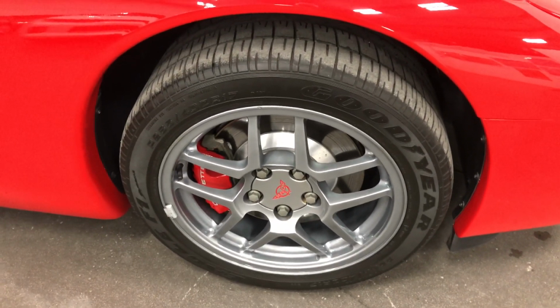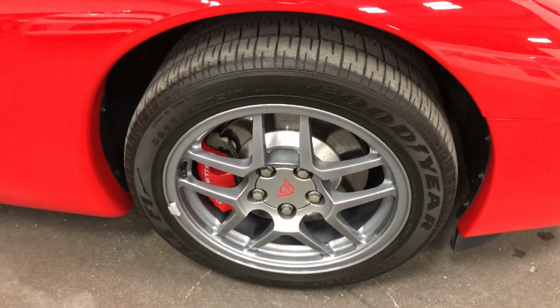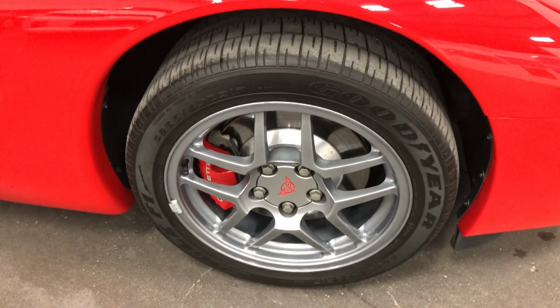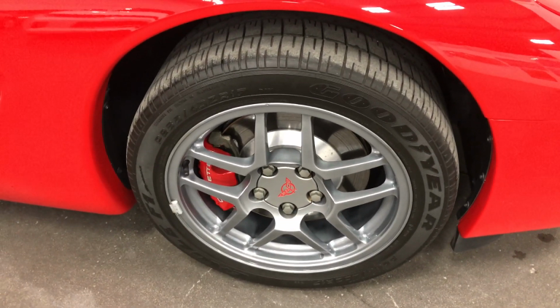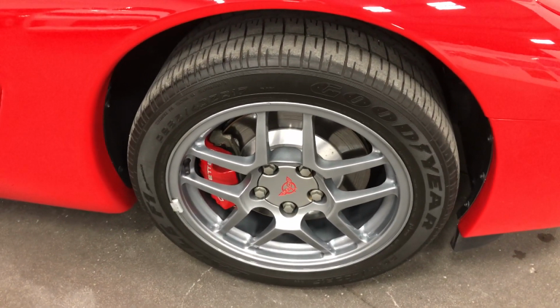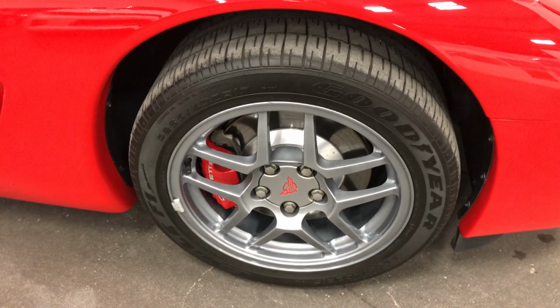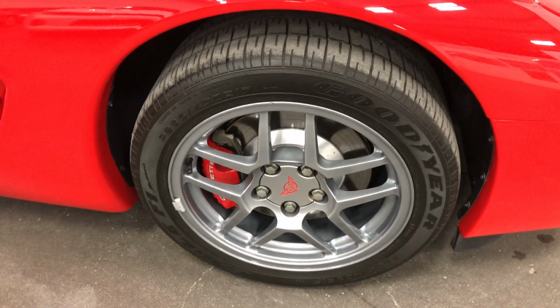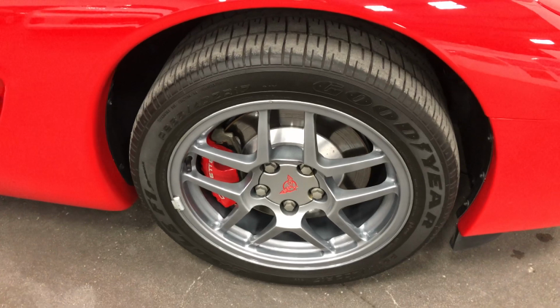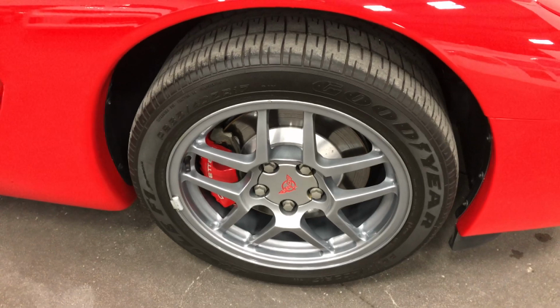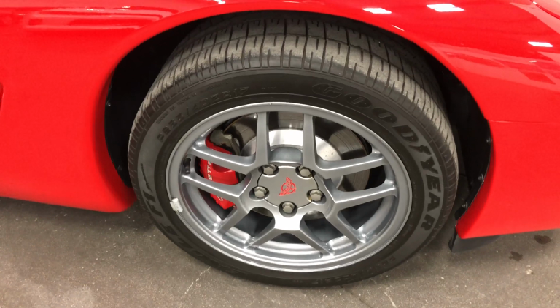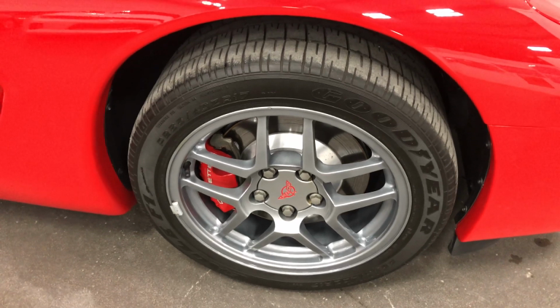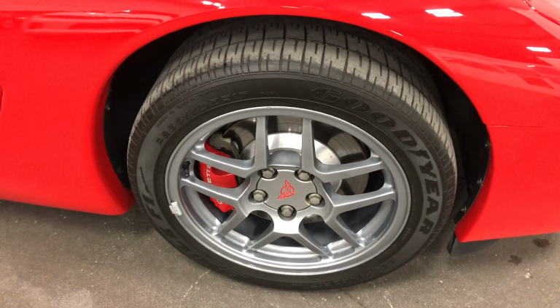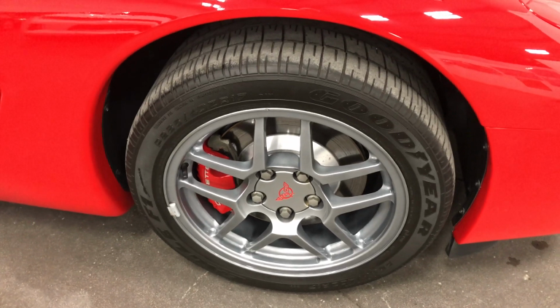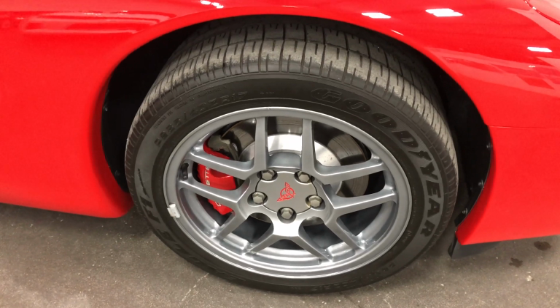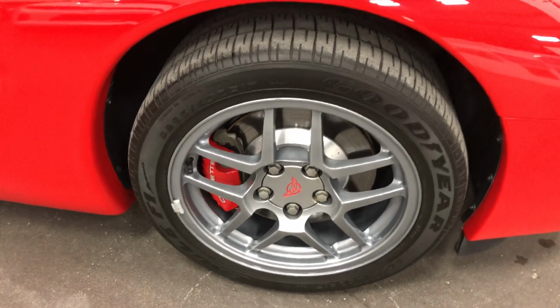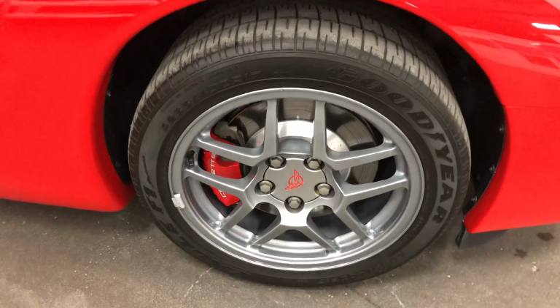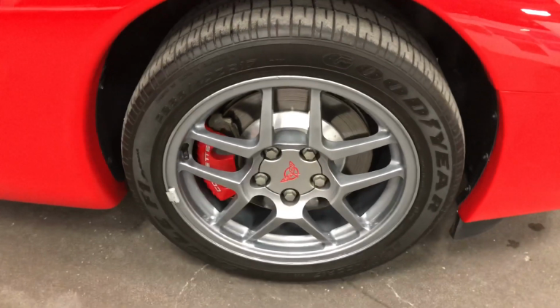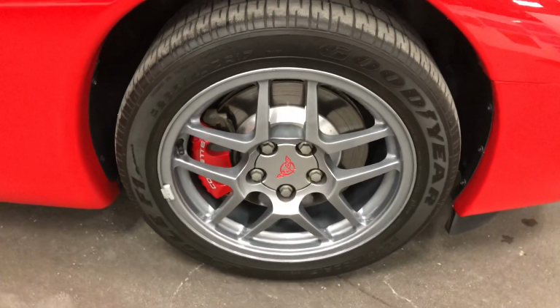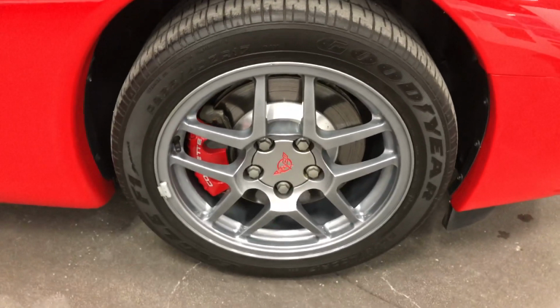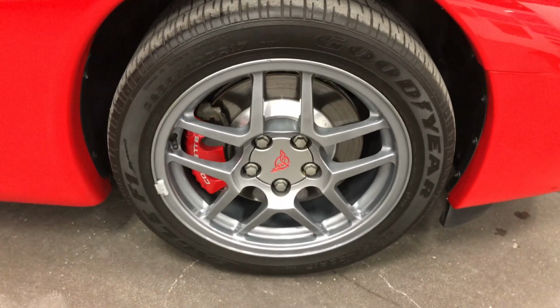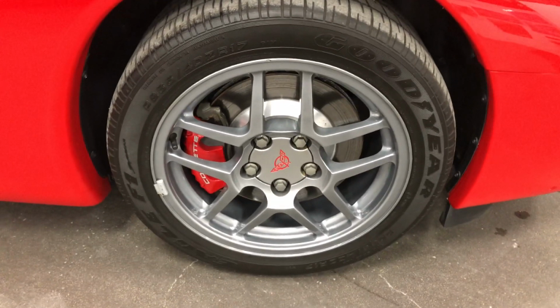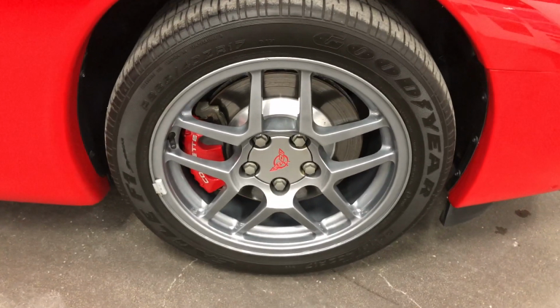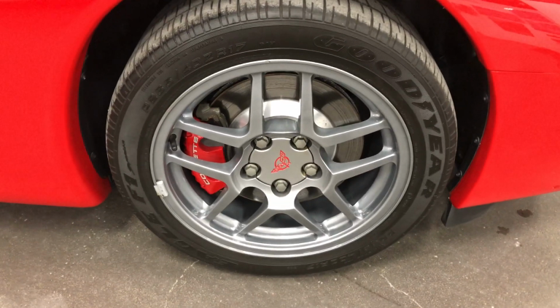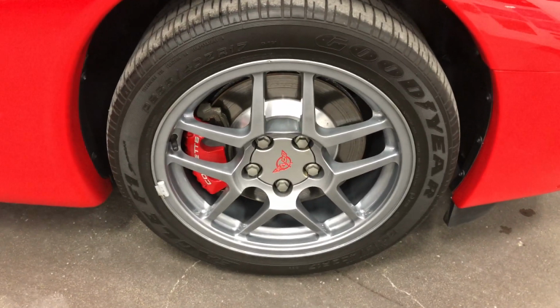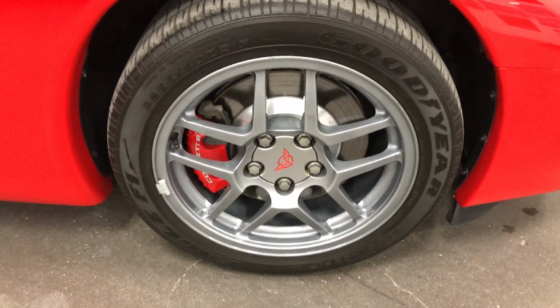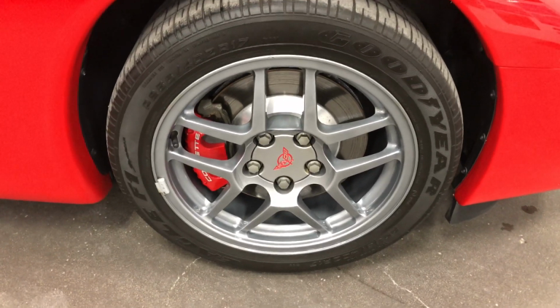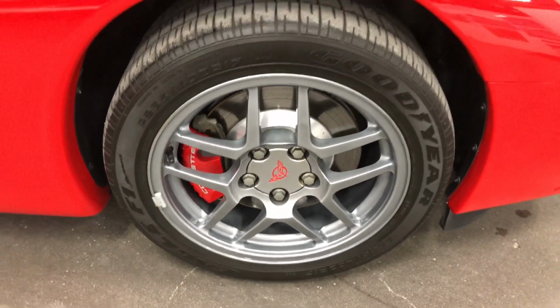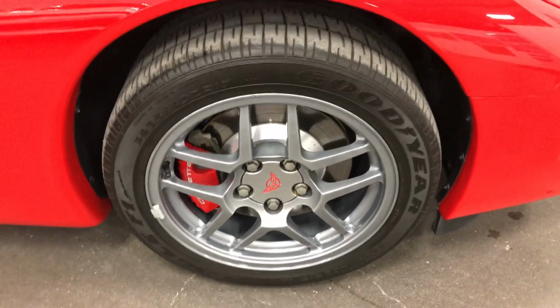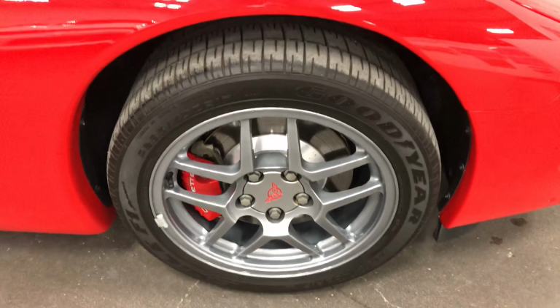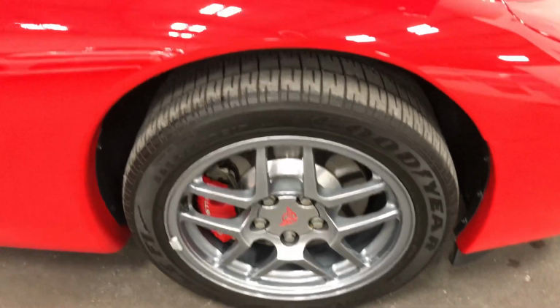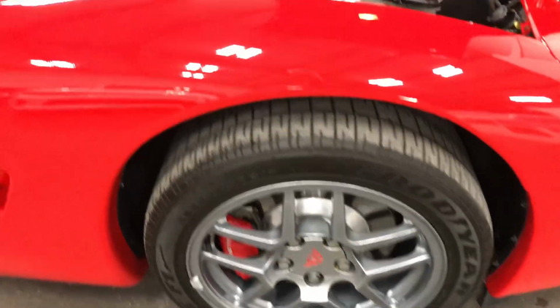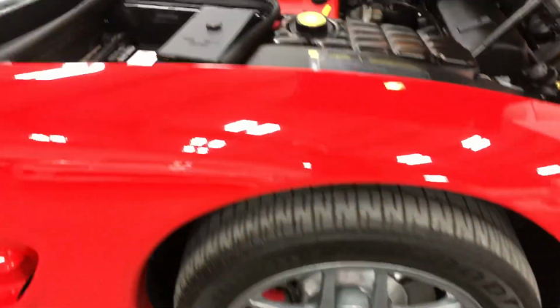Good looking rubber F1 Eagle tires. The brakes are in fabulous condition, as you can see, with the painted rotors and painted calipers.